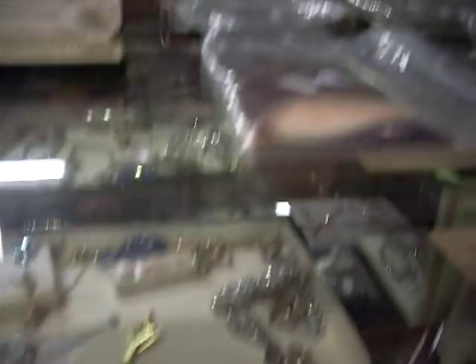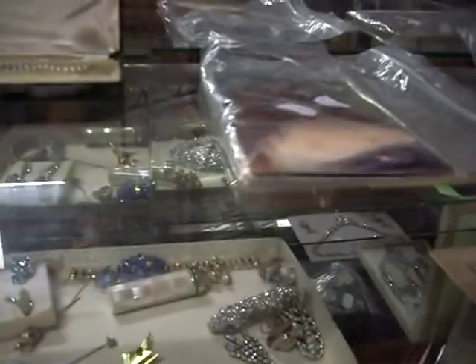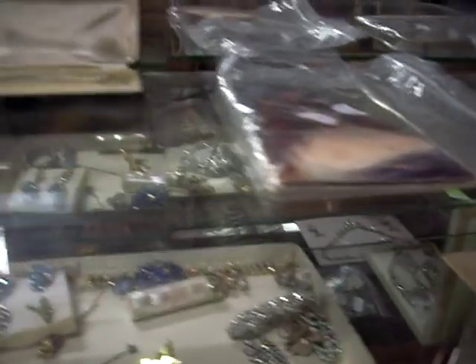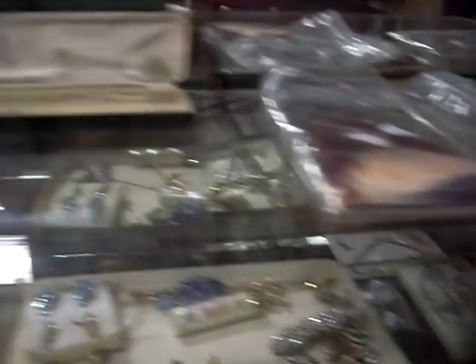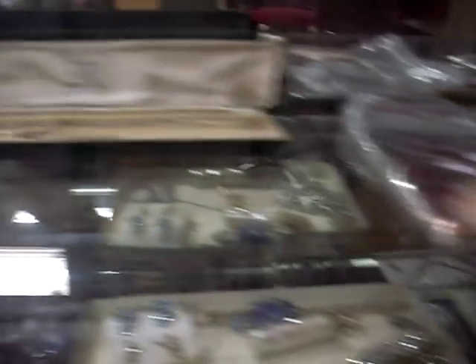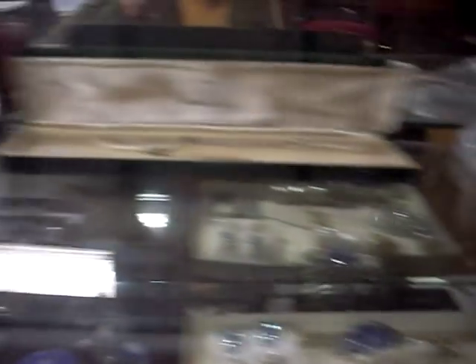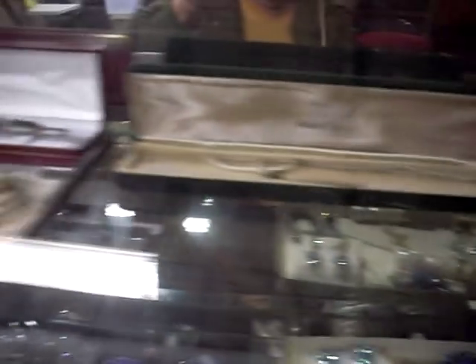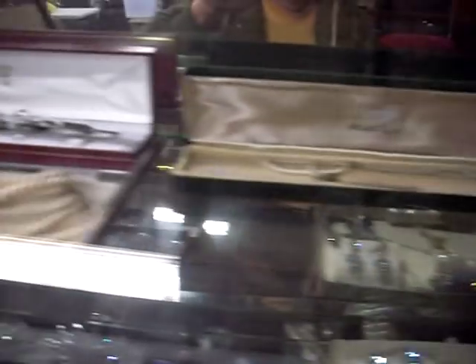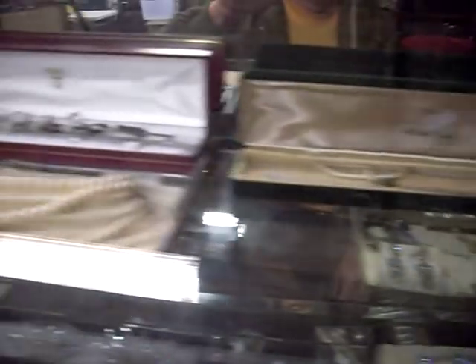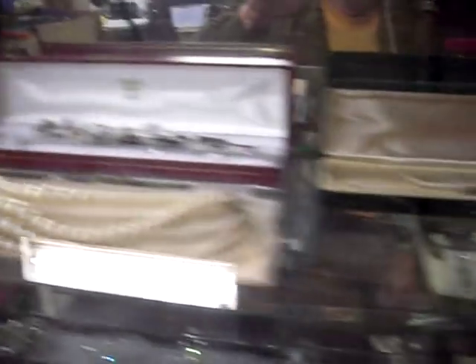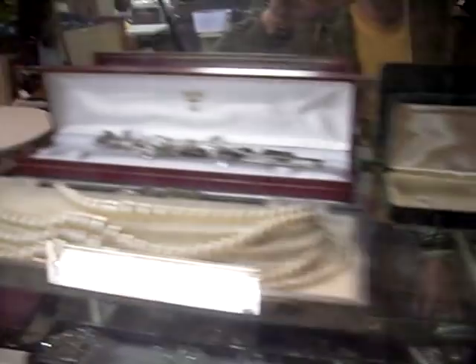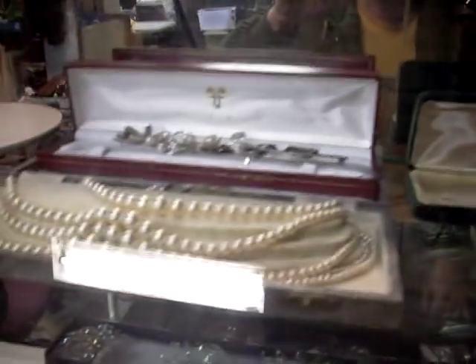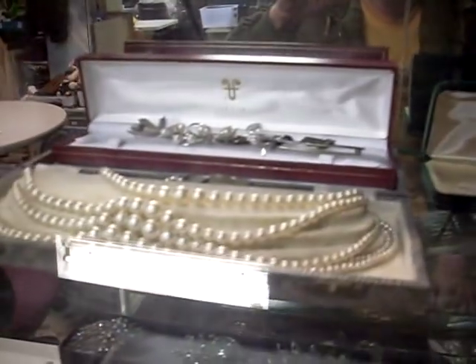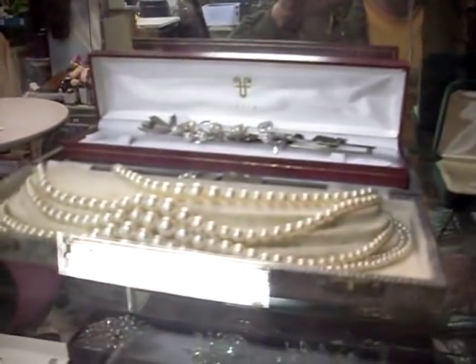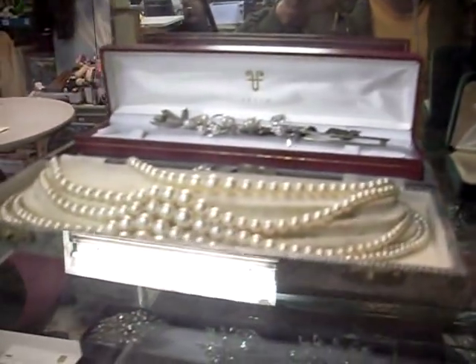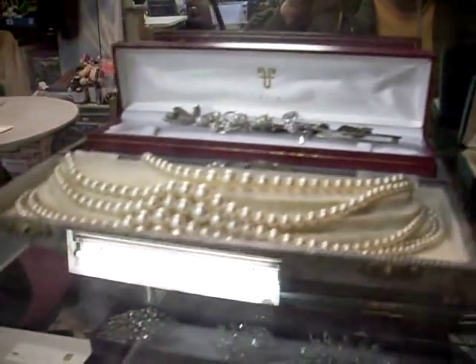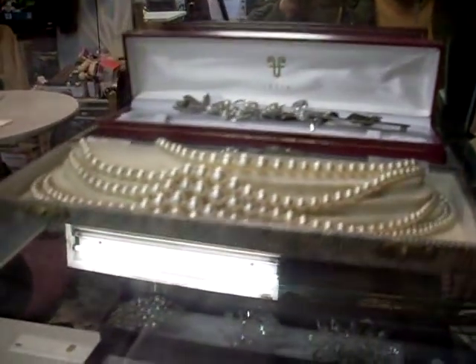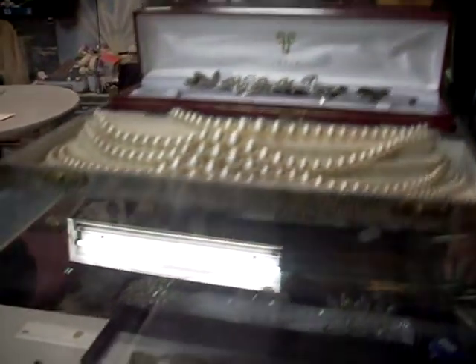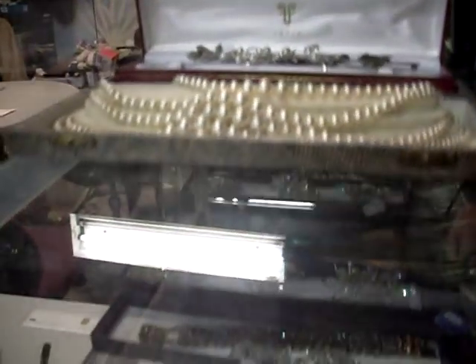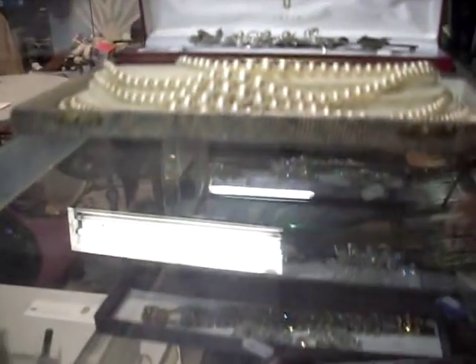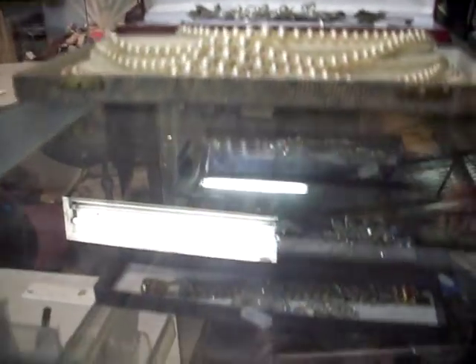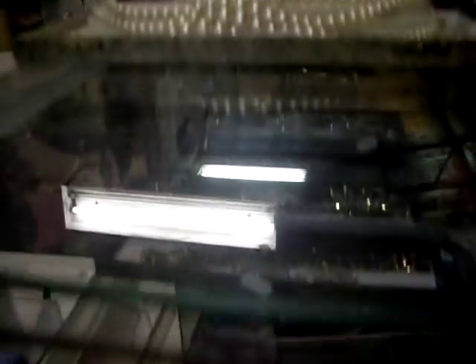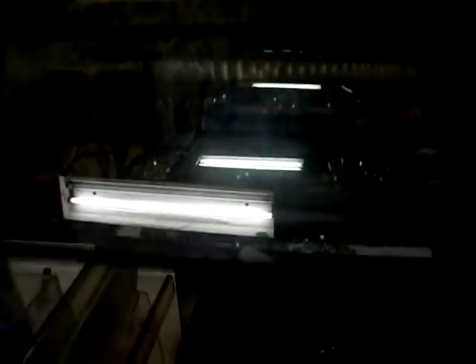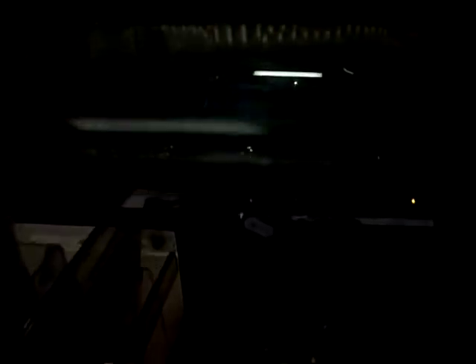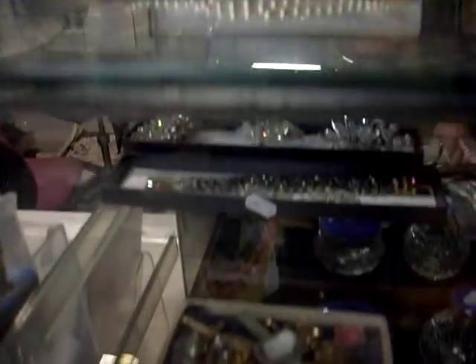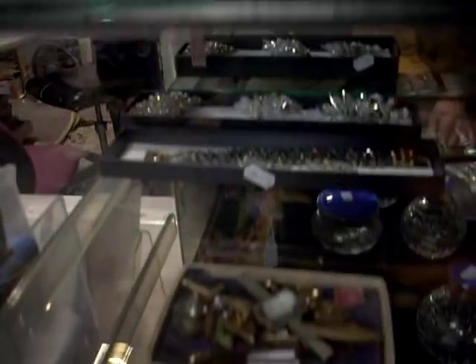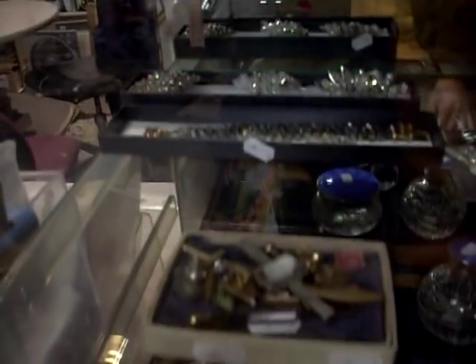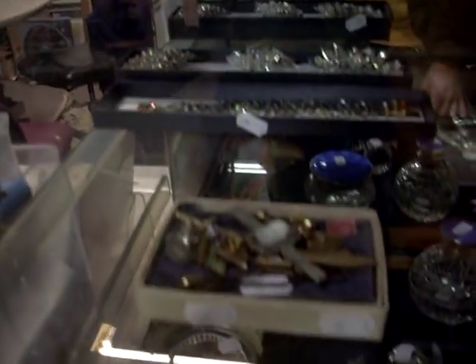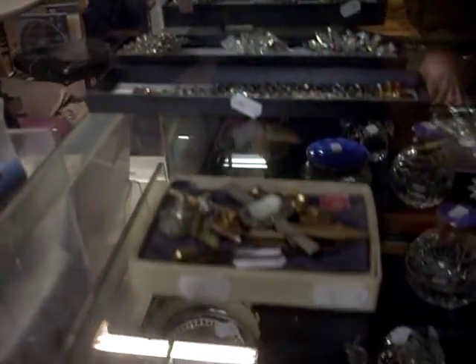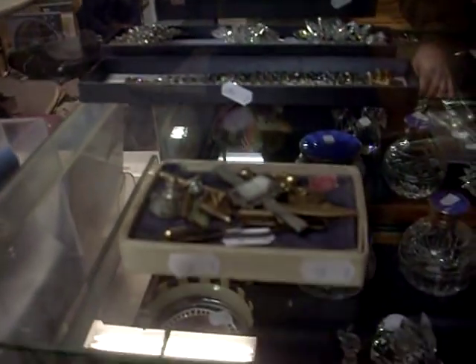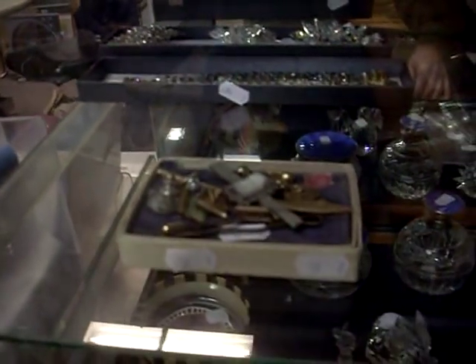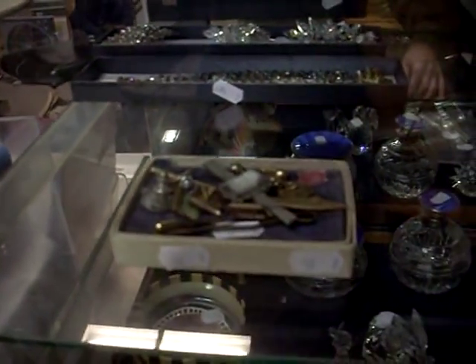Postcards, pearls, other stuff. Nice little bits in the jewellery cabinet this week, guys.